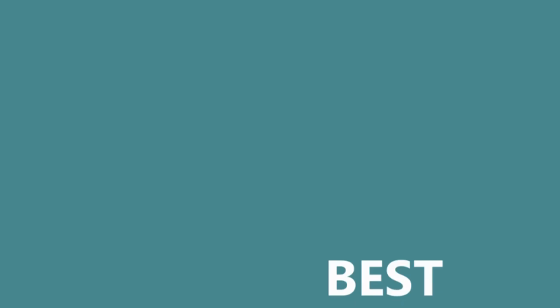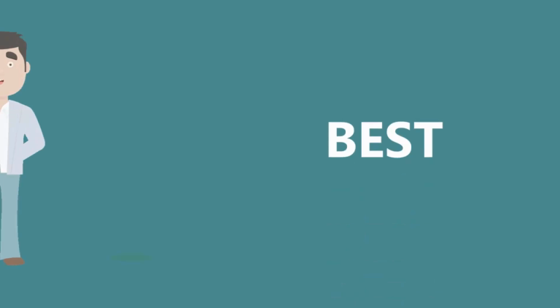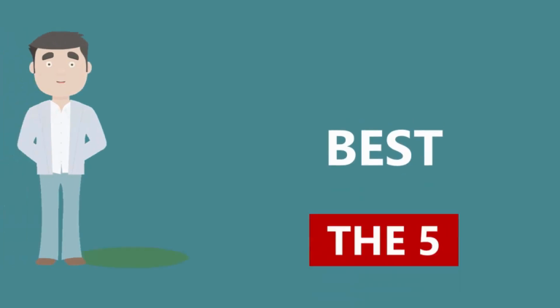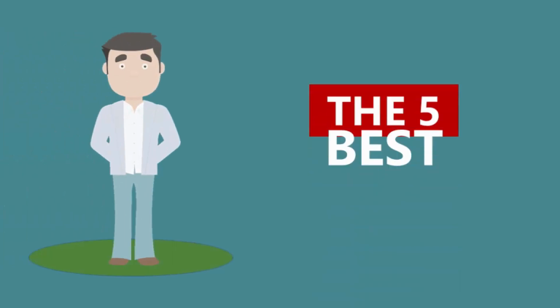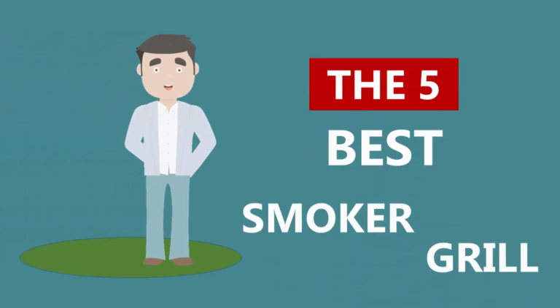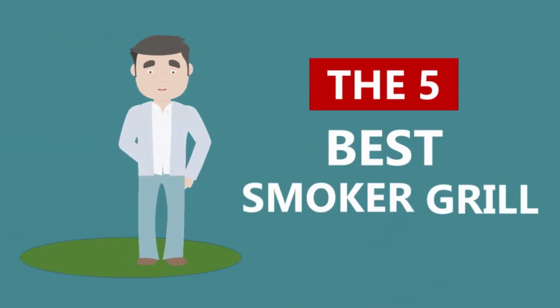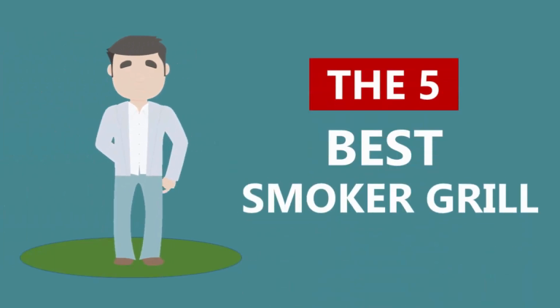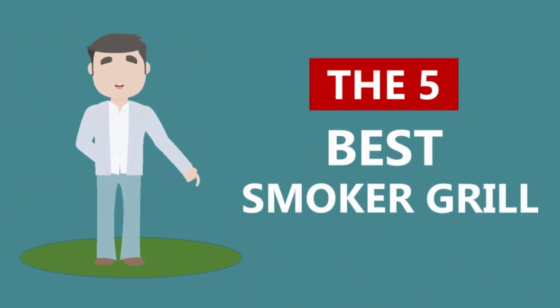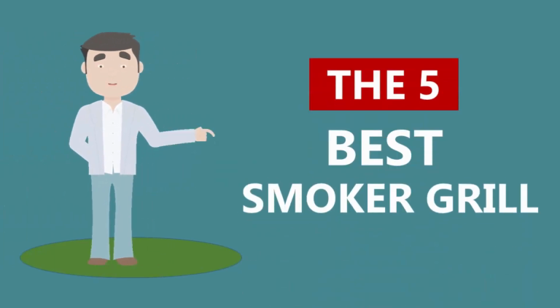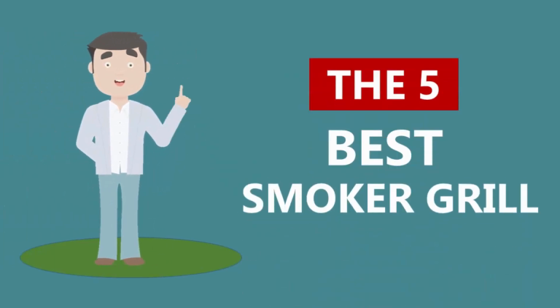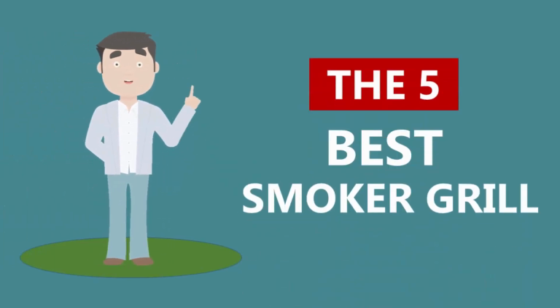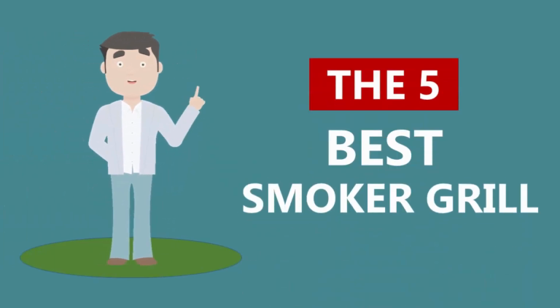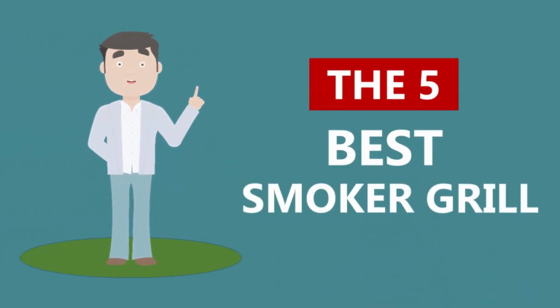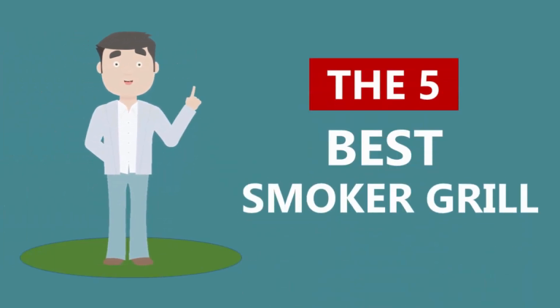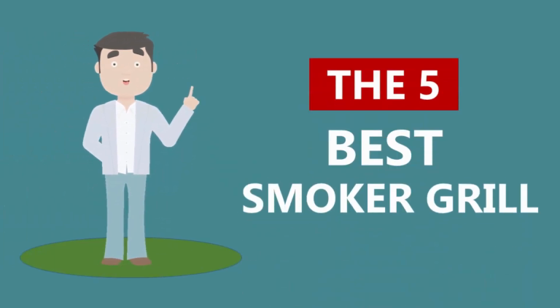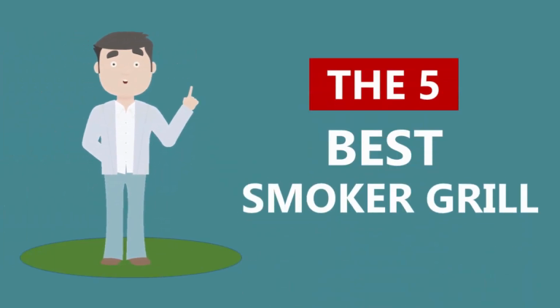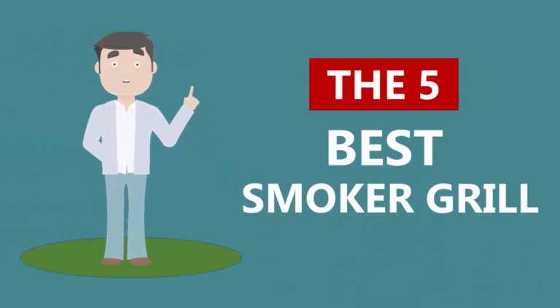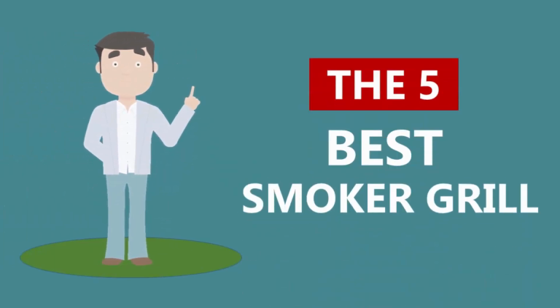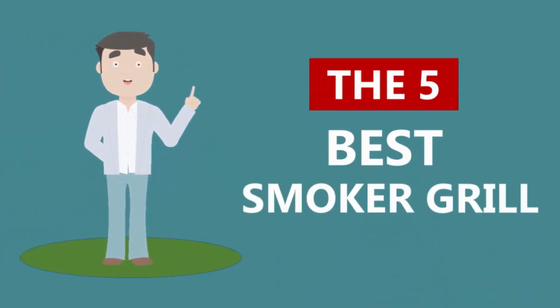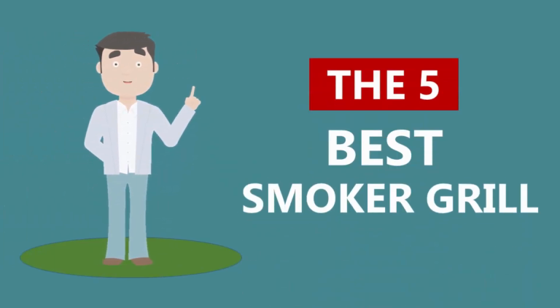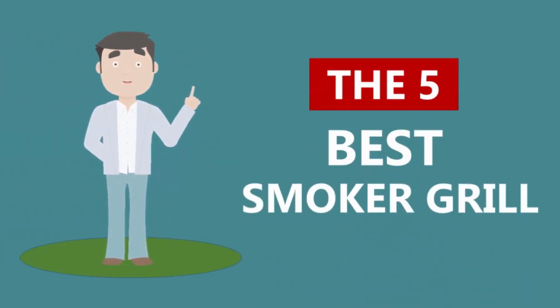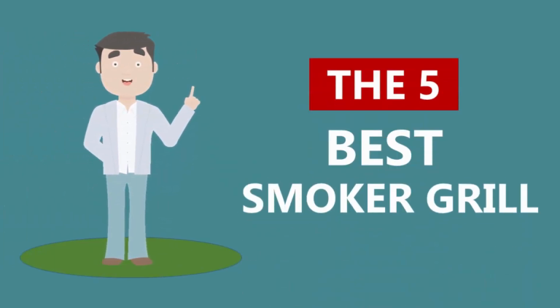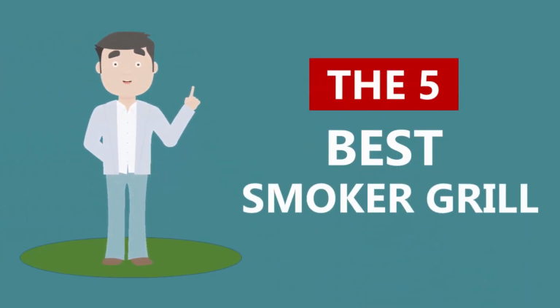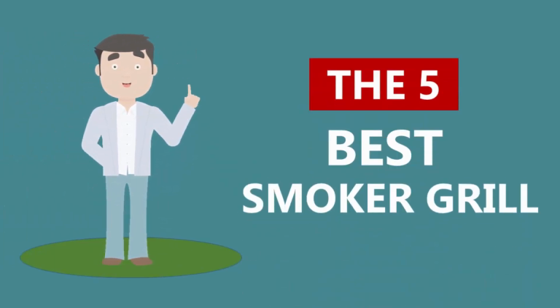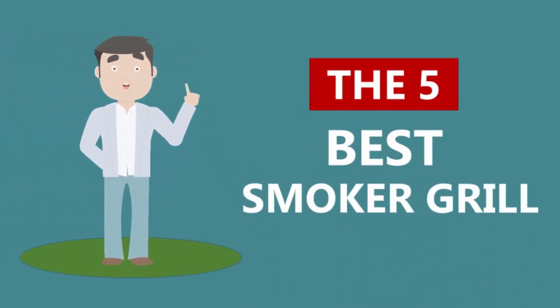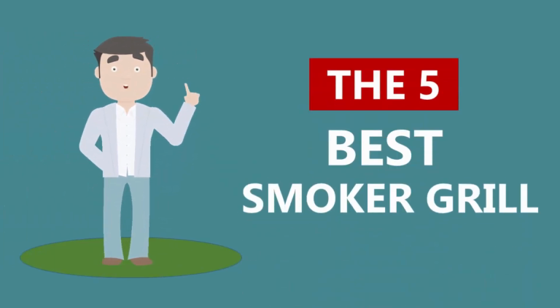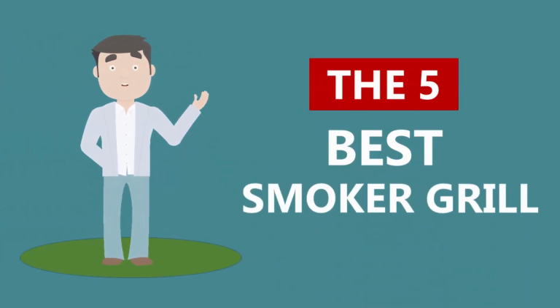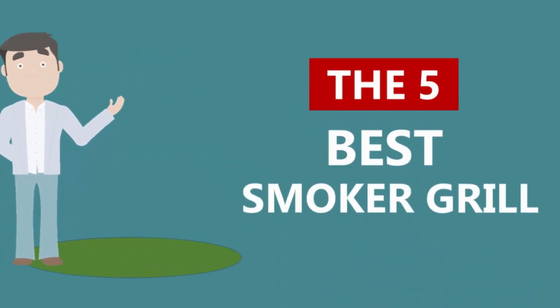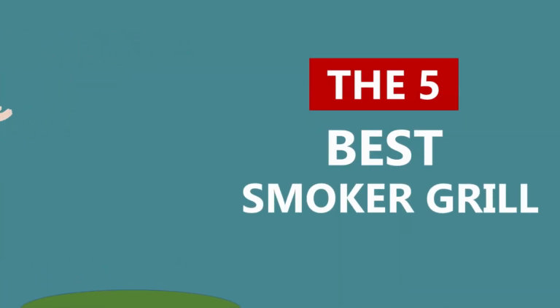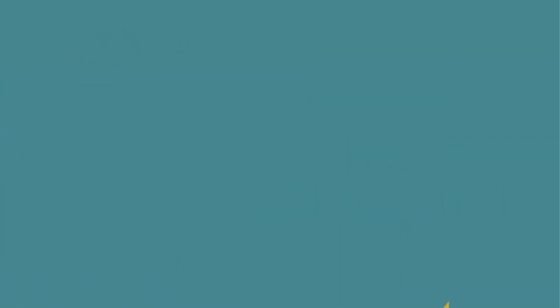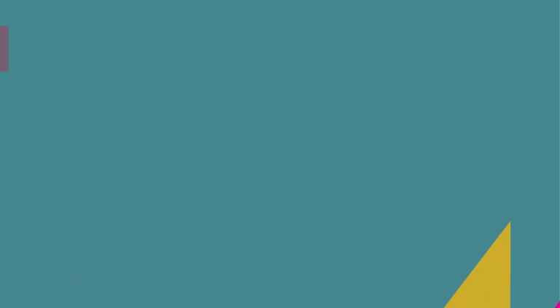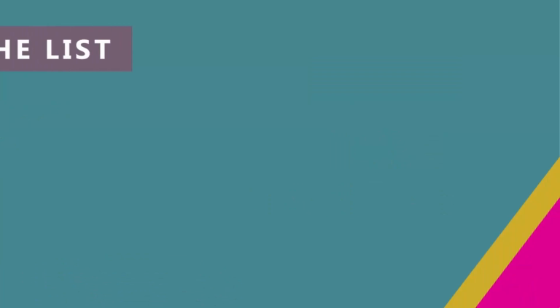Here we present the five best smoker grills. Let's get started with the list.